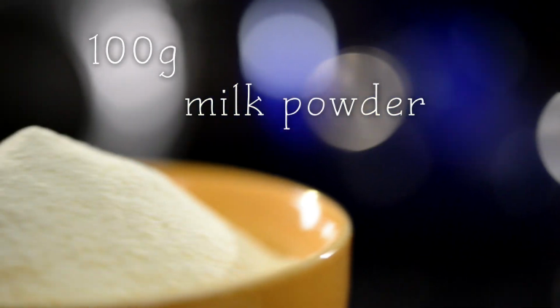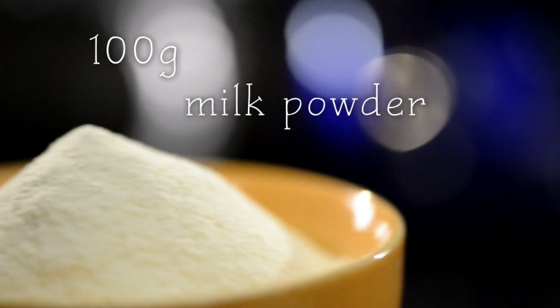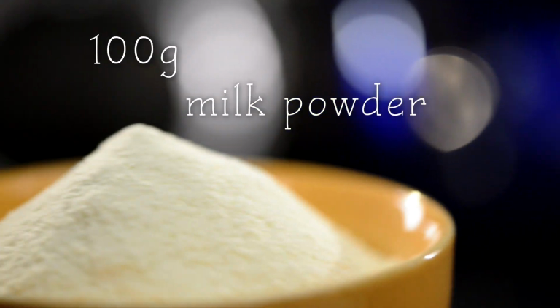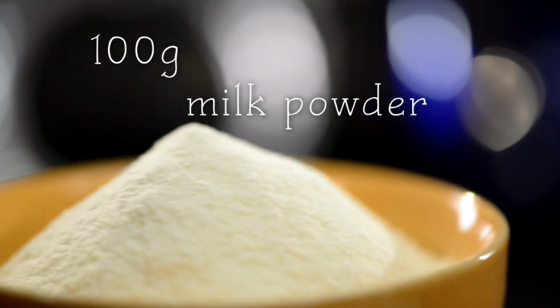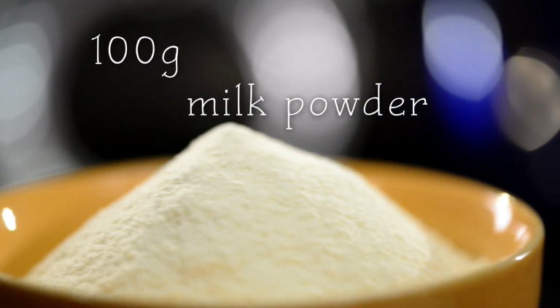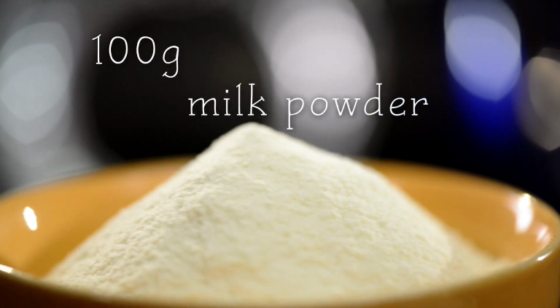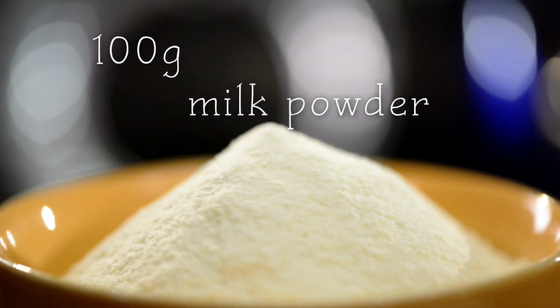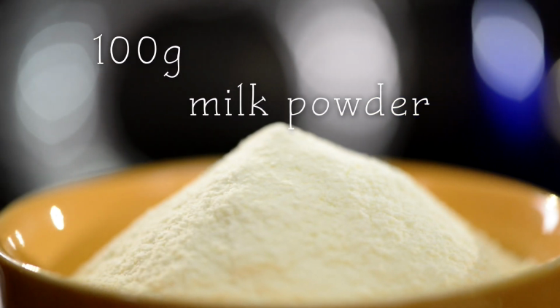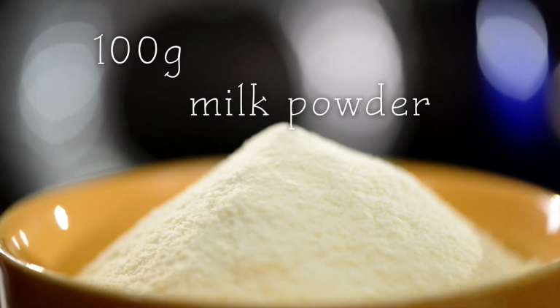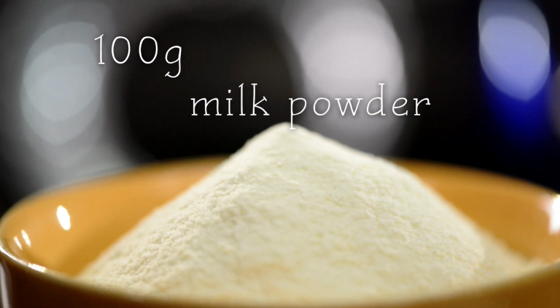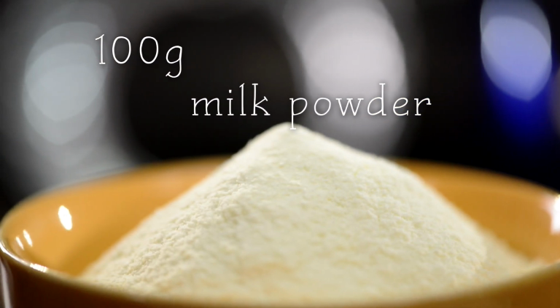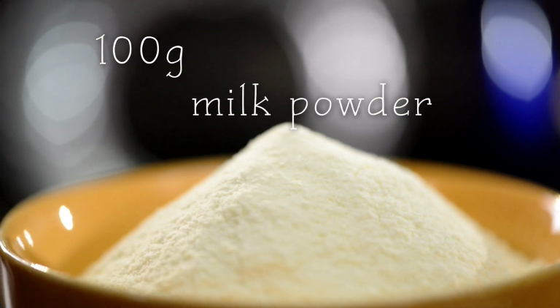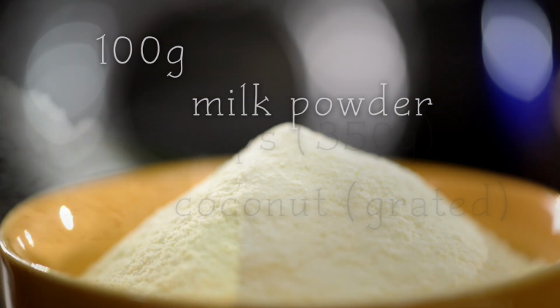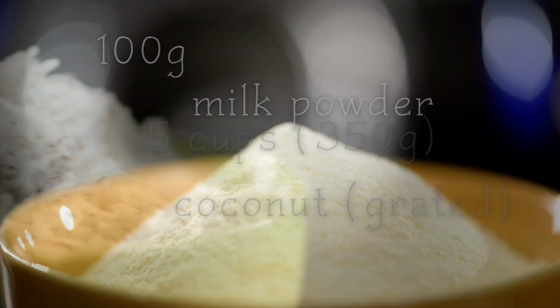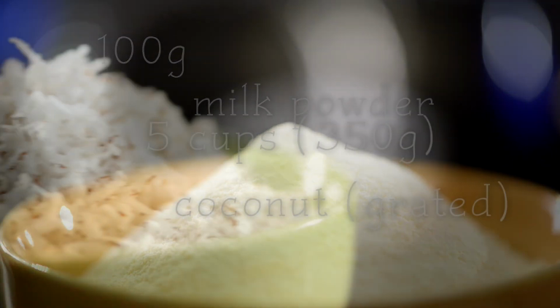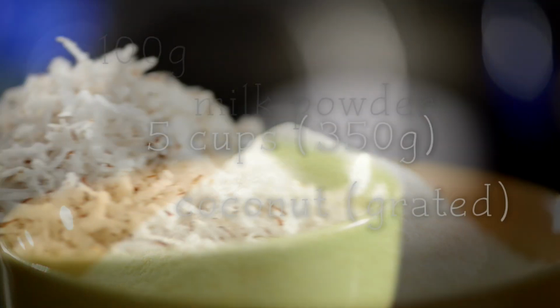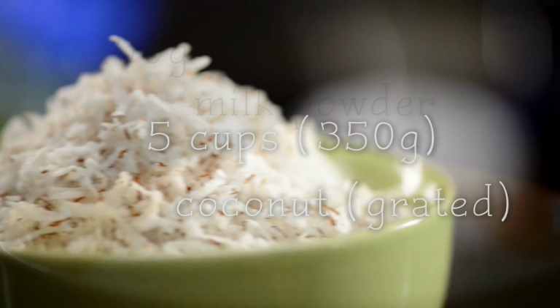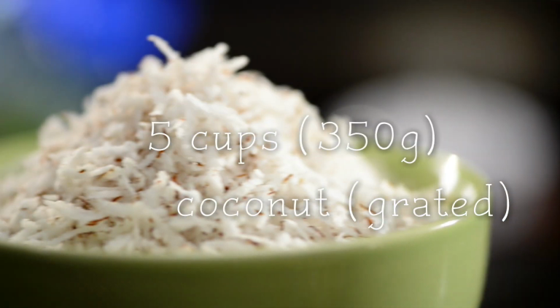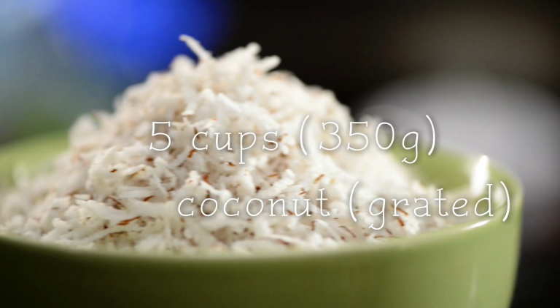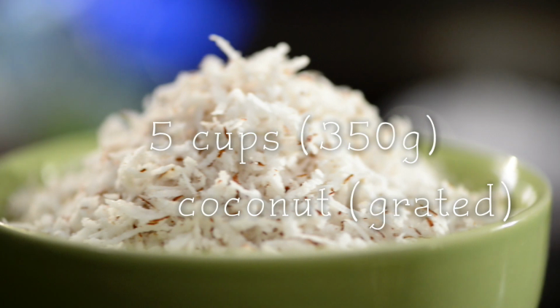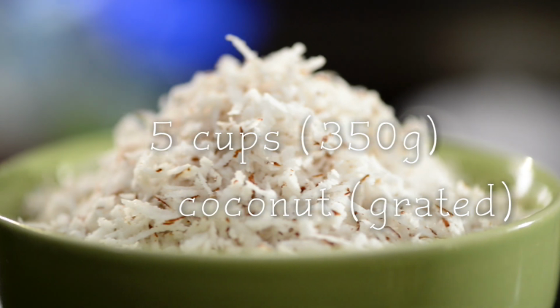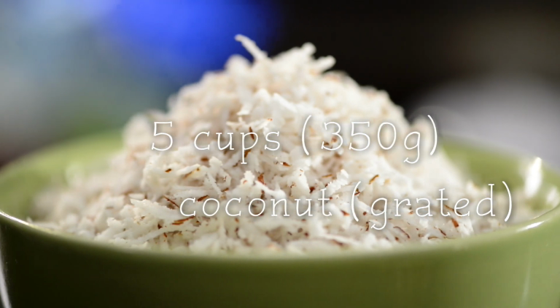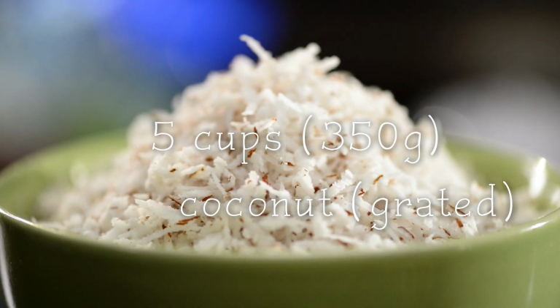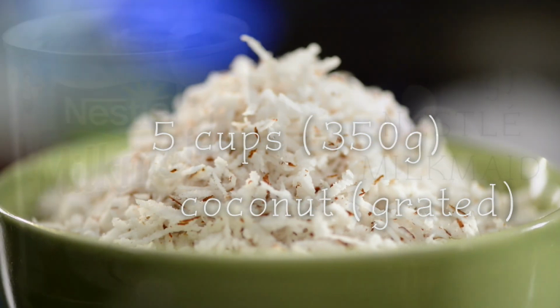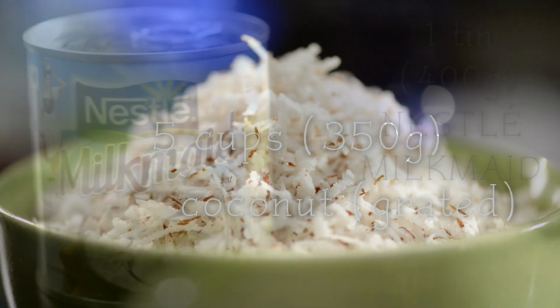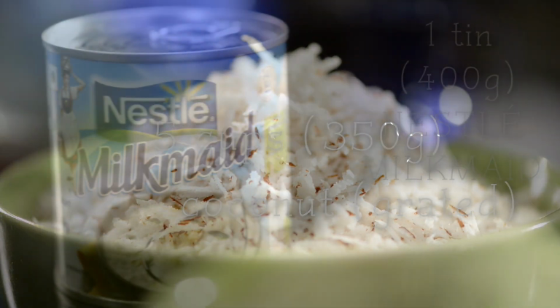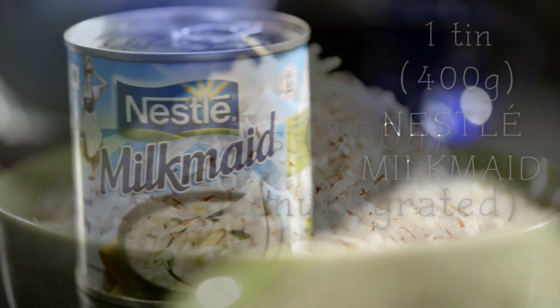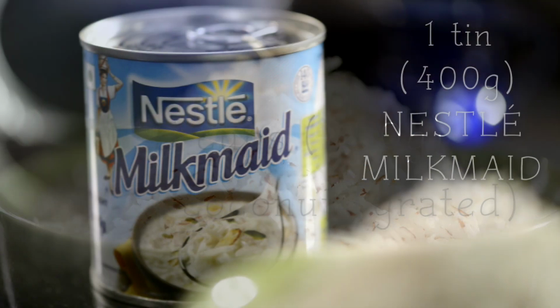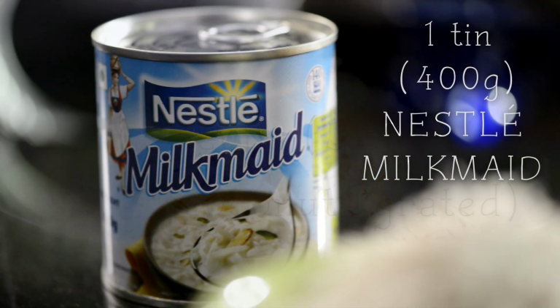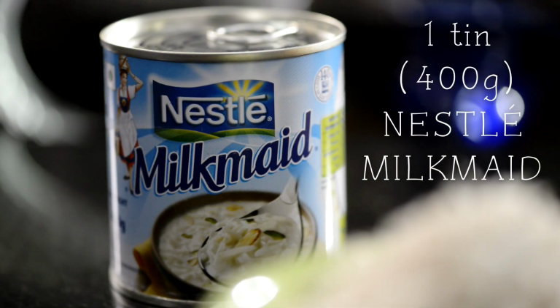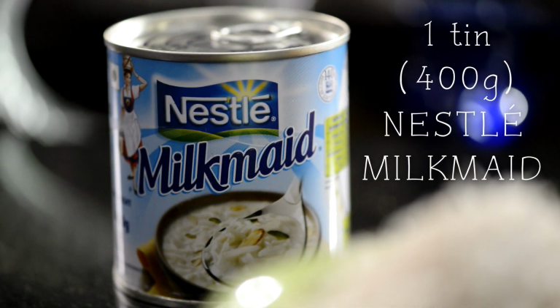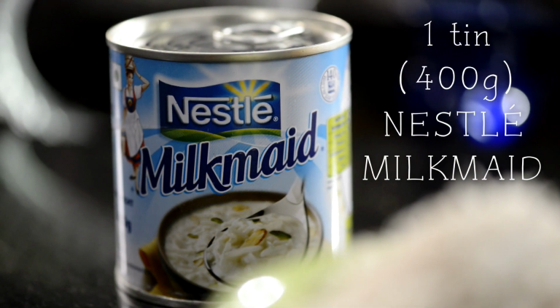For this I need 100 grams of milk powder, 5 cups of grated coconut, and a can of Milkmaid.